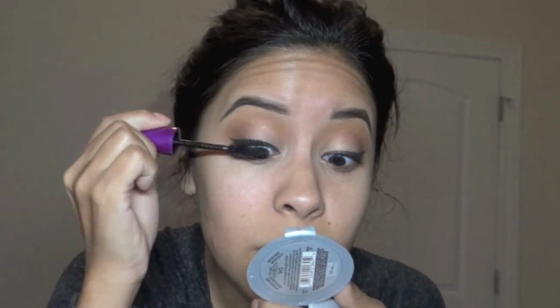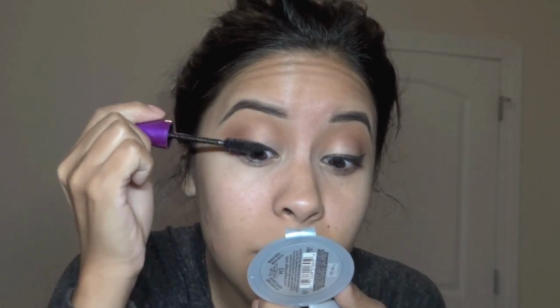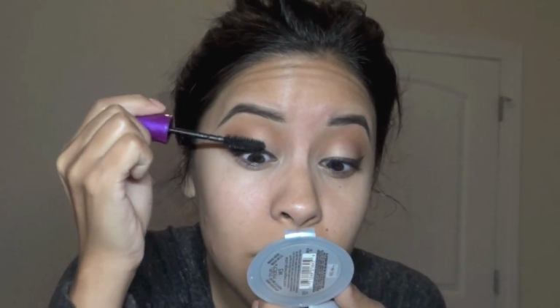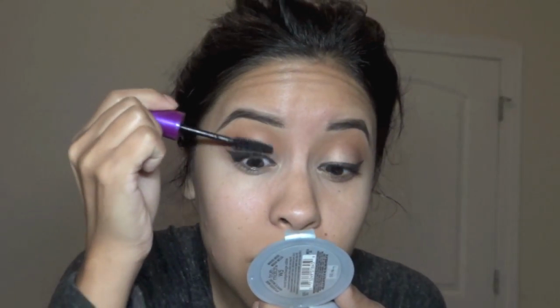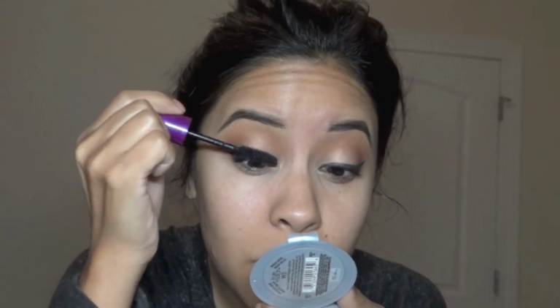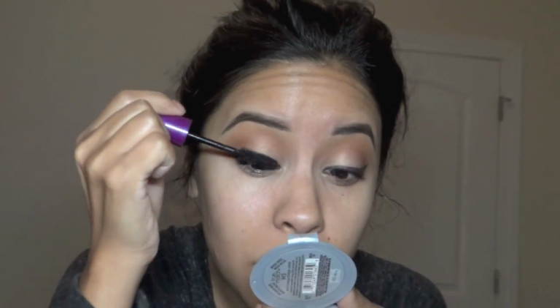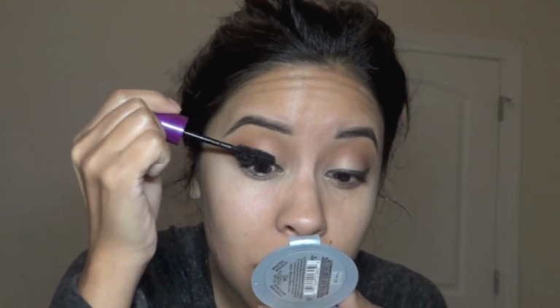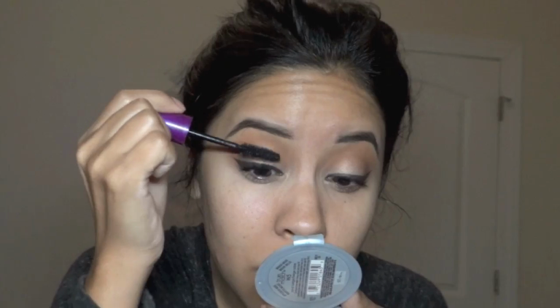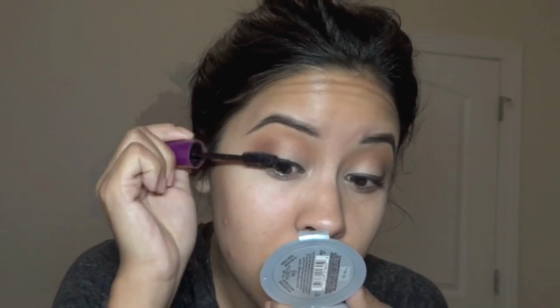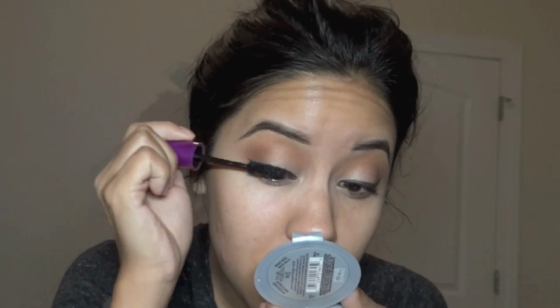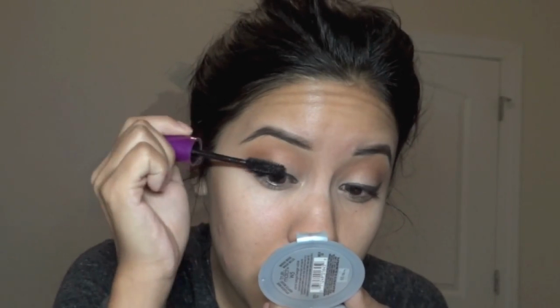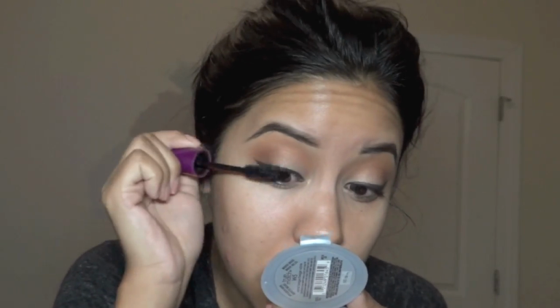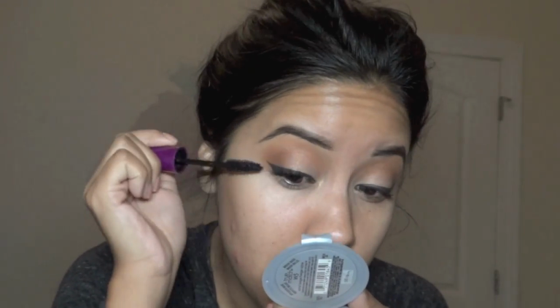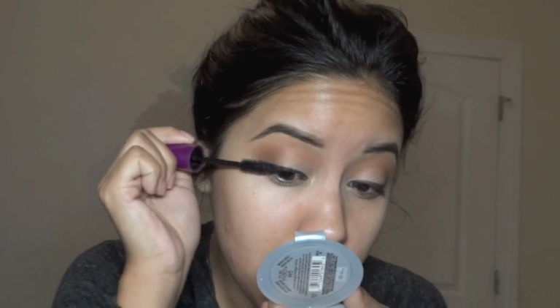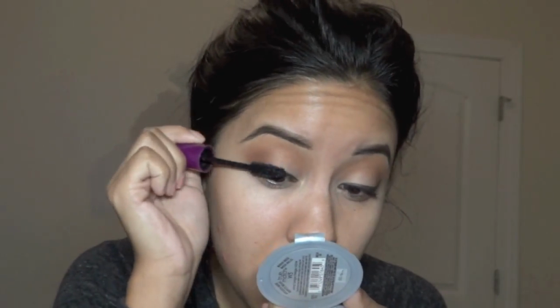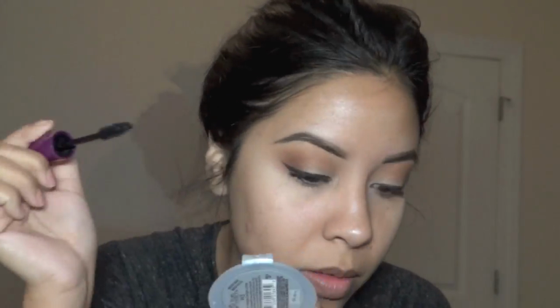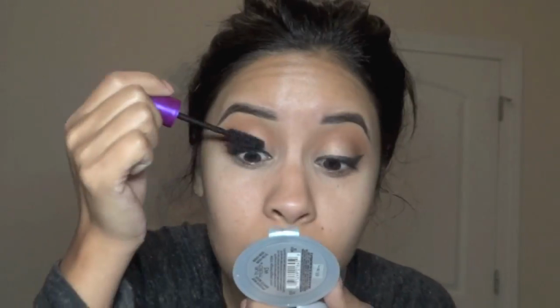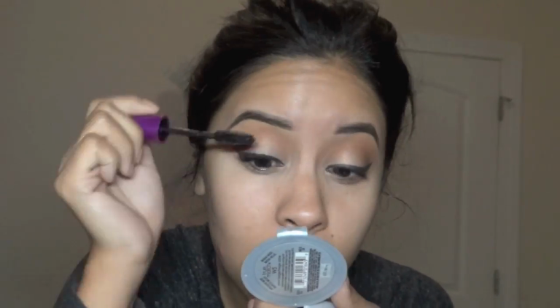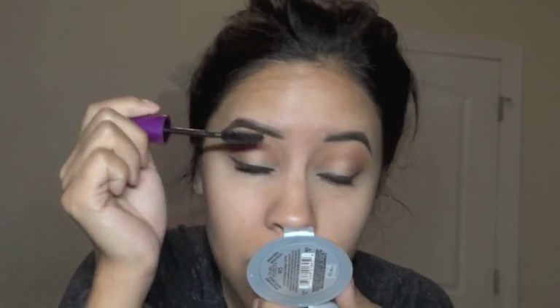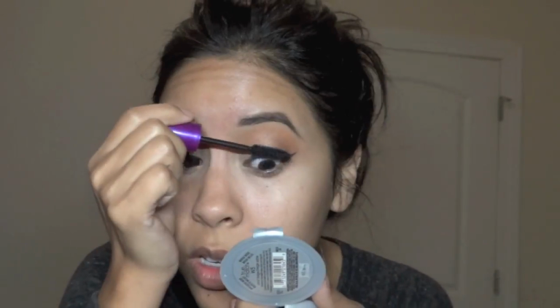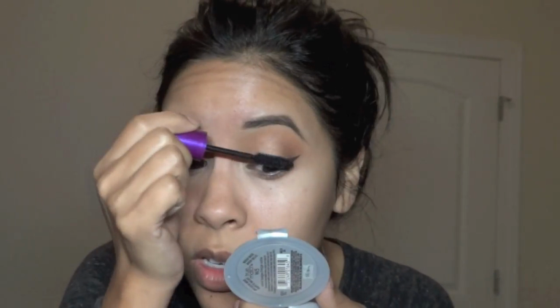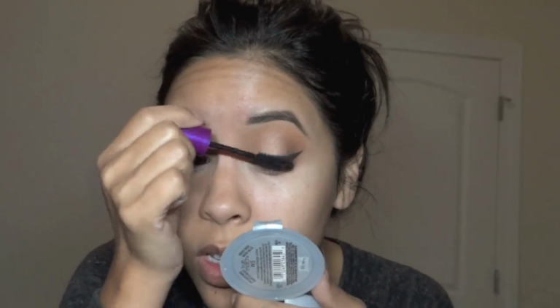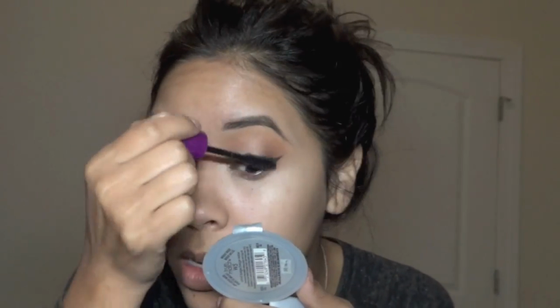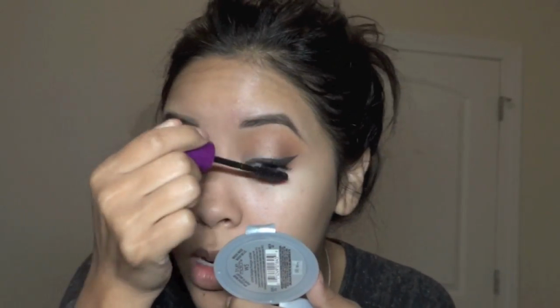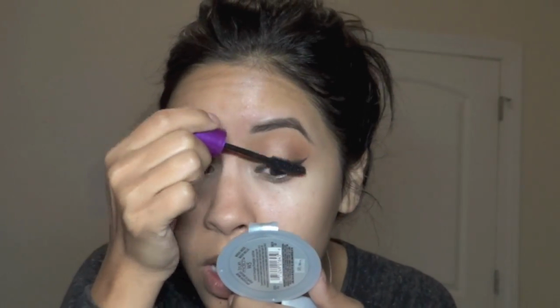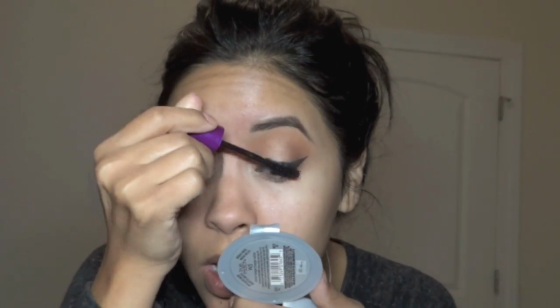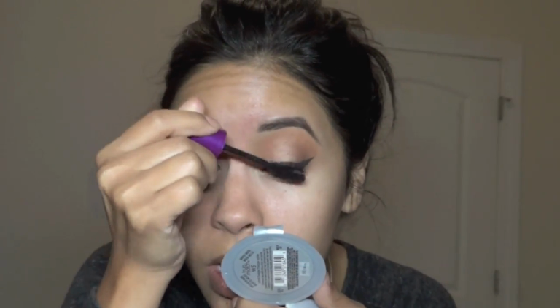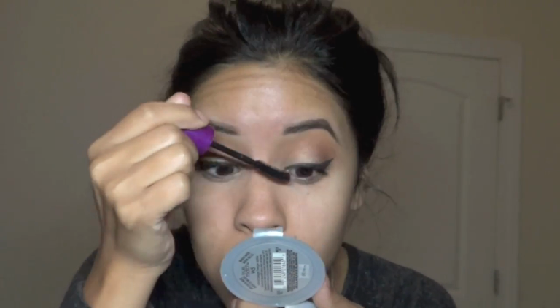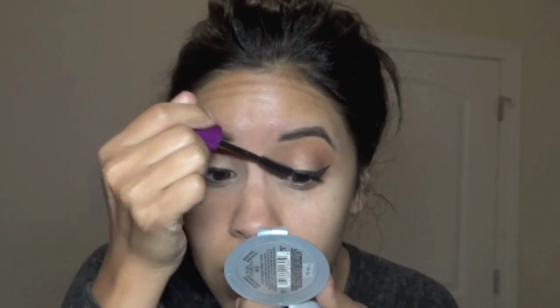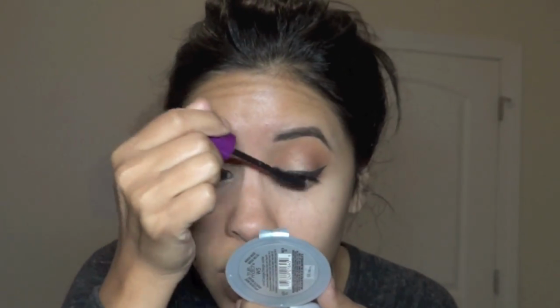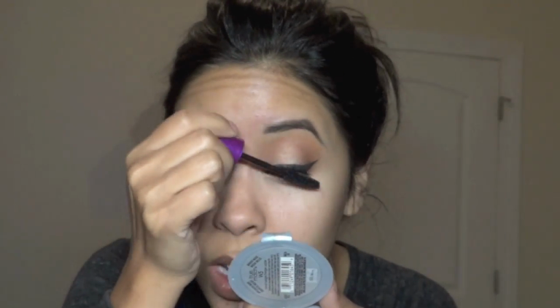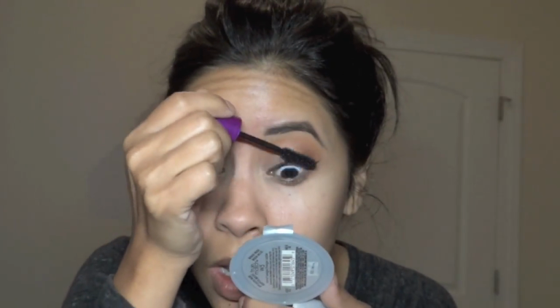Now I'm putting on Atuna Mascara. This is my favorite mascara, and it leaves the curl because it's a waterproof formulation.